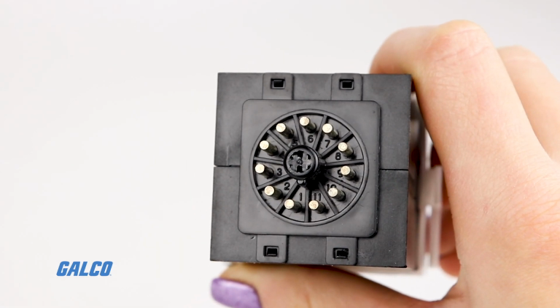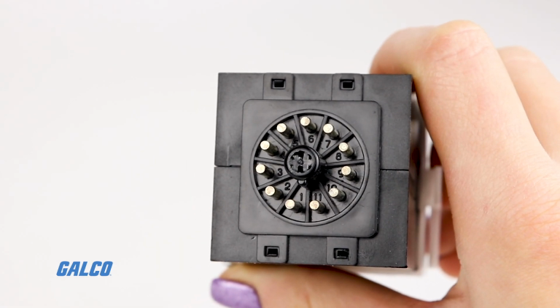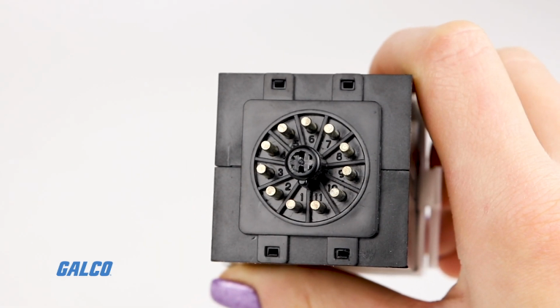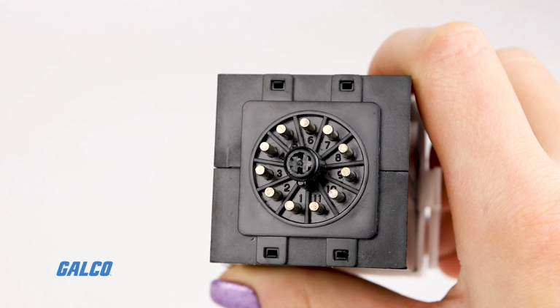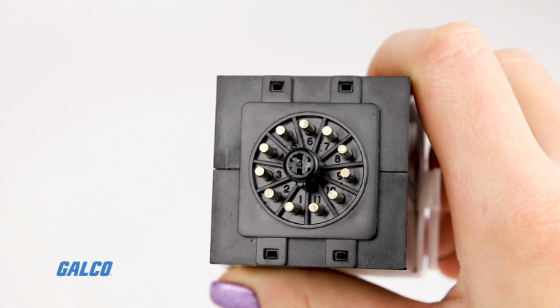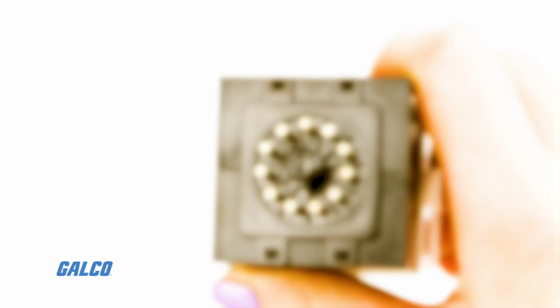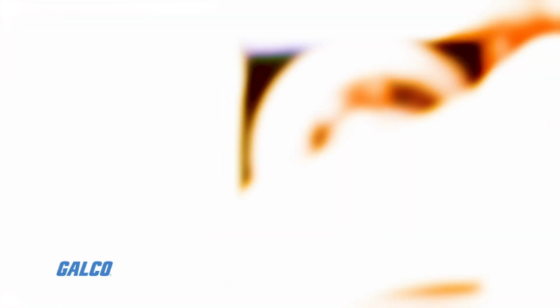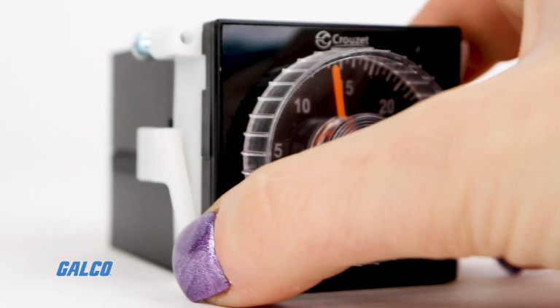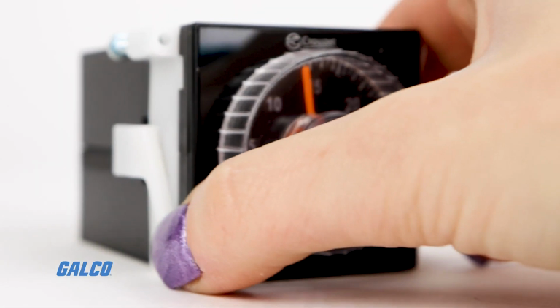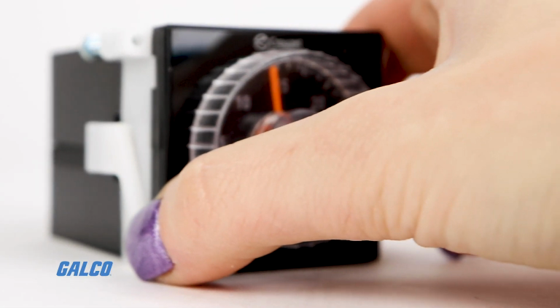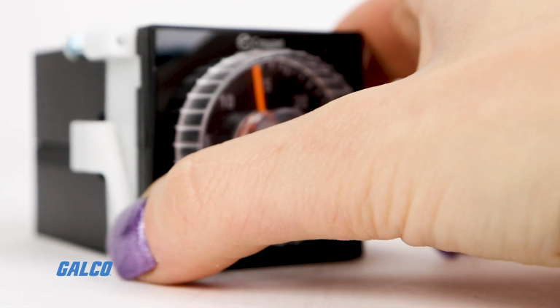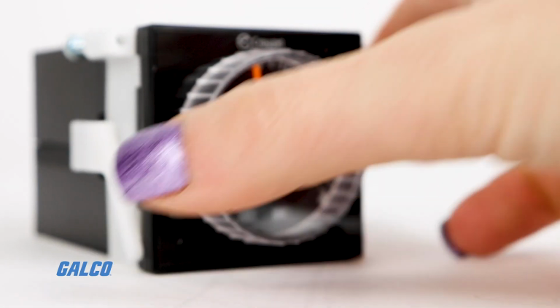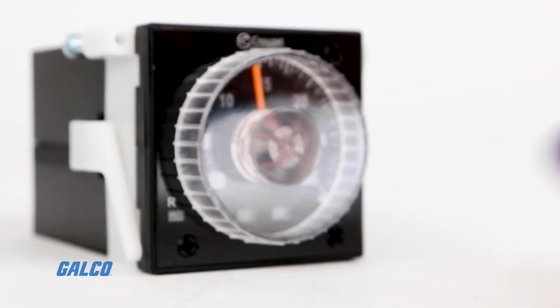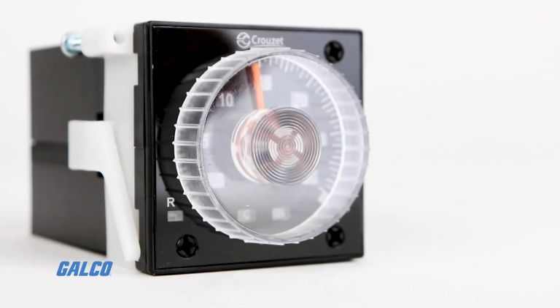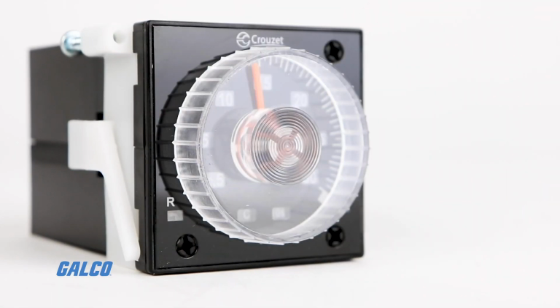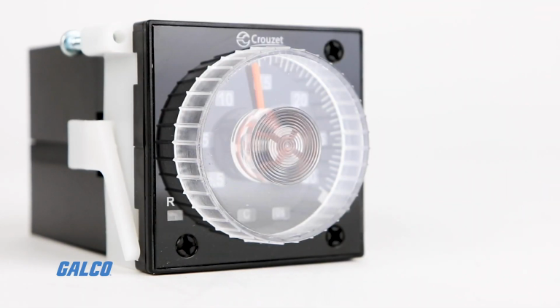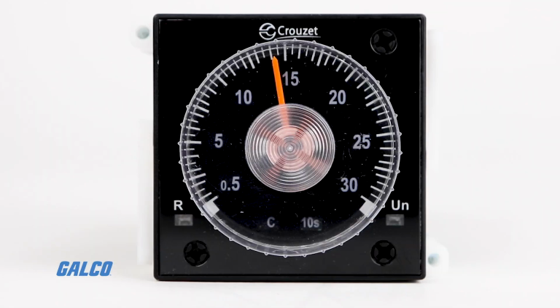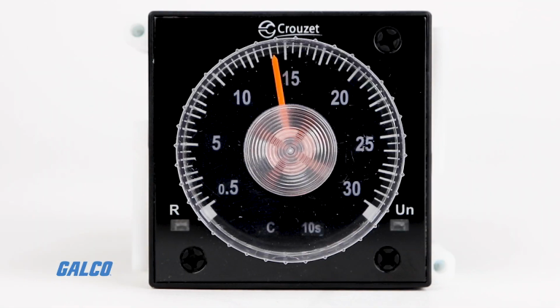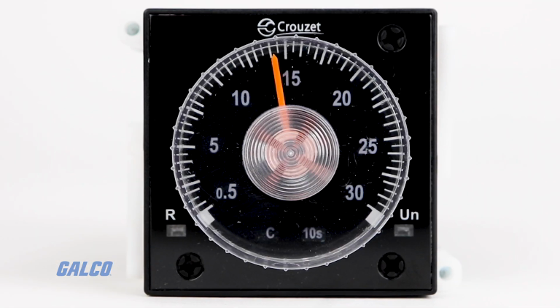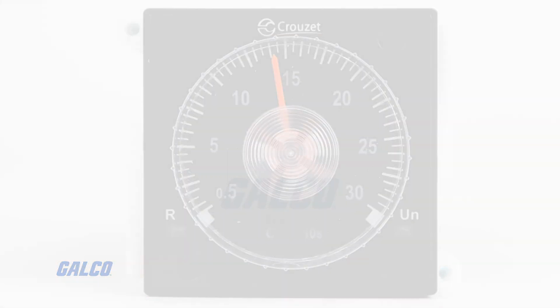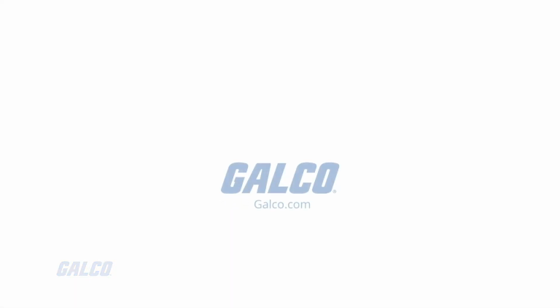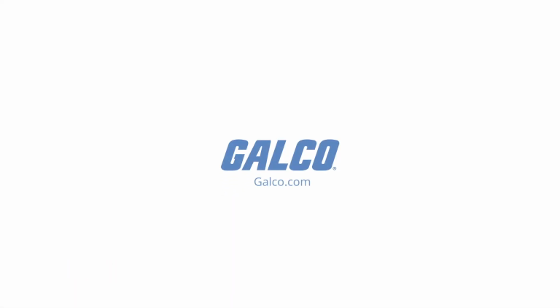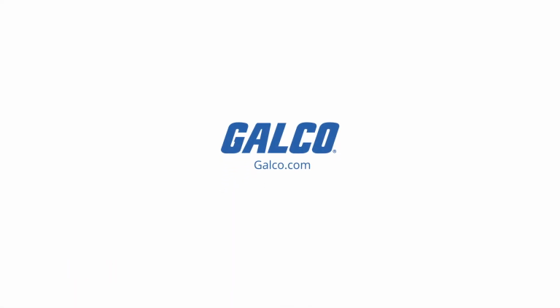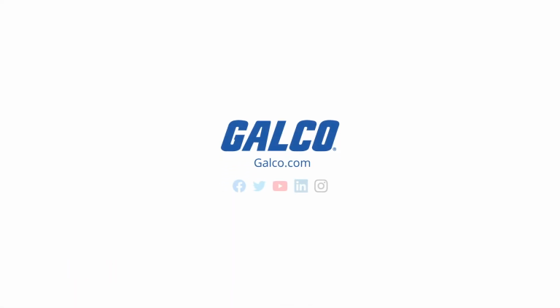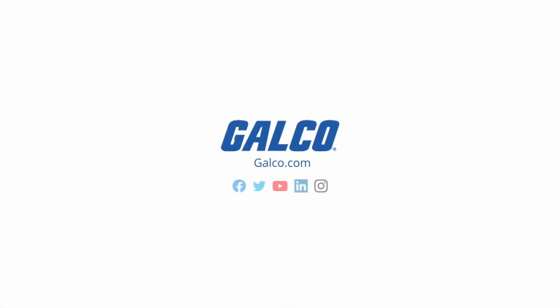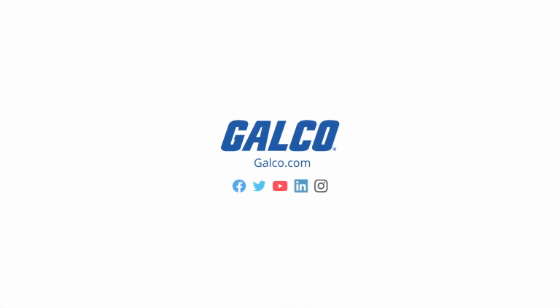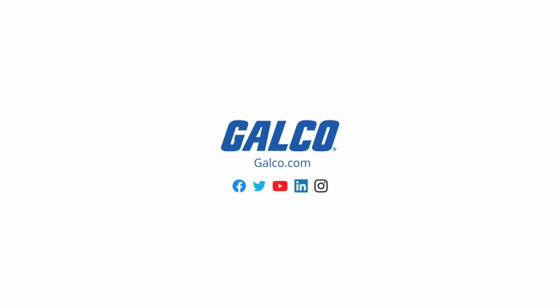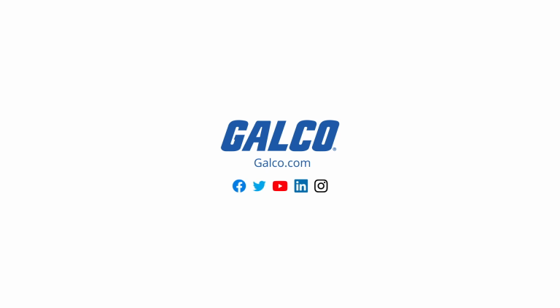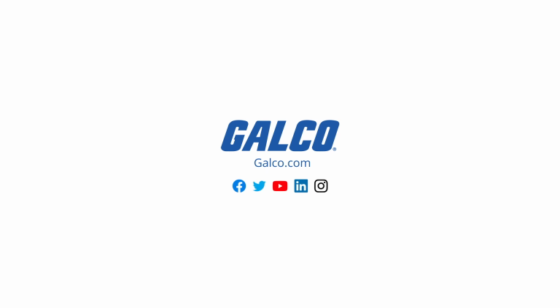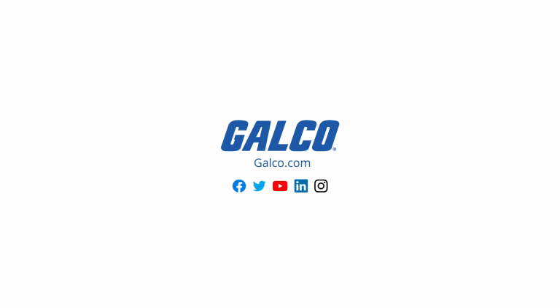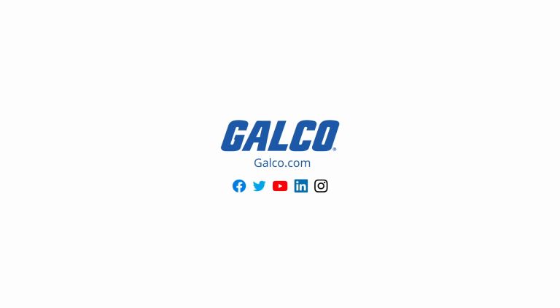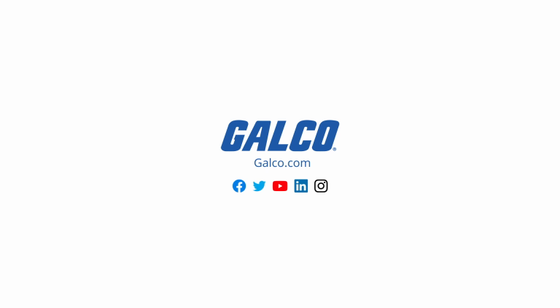You can view our full selection of products from Crouzet and more at galco.com.